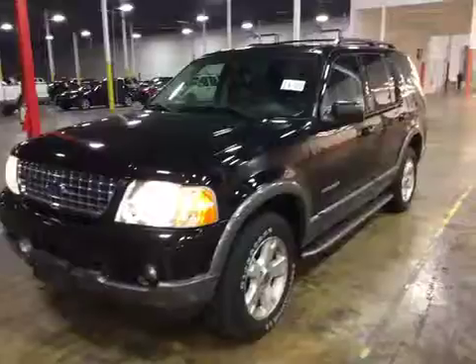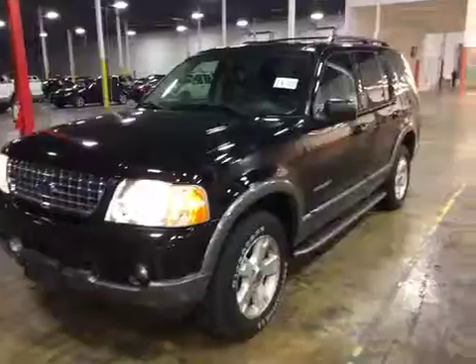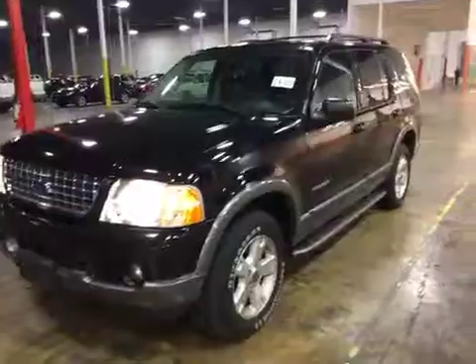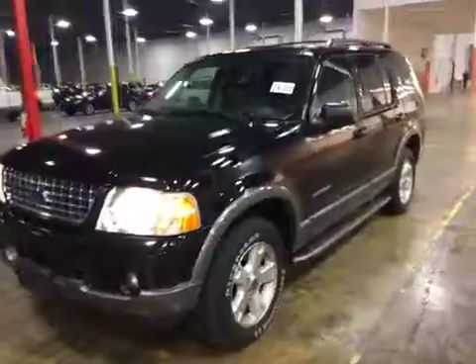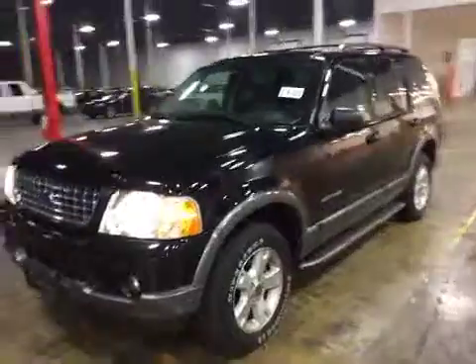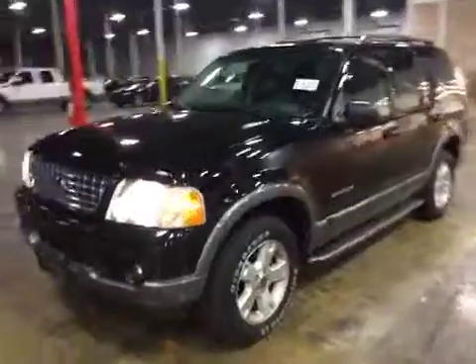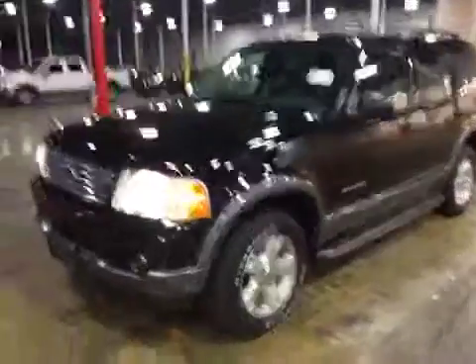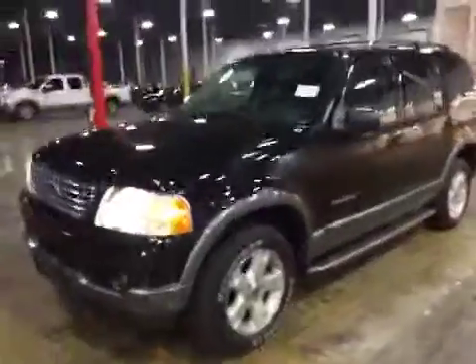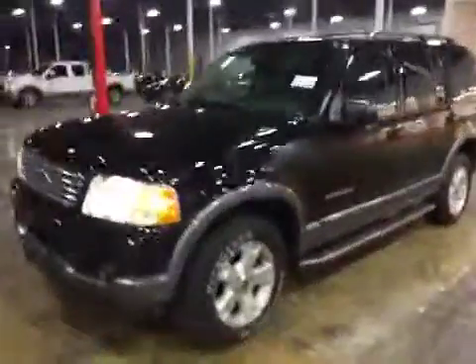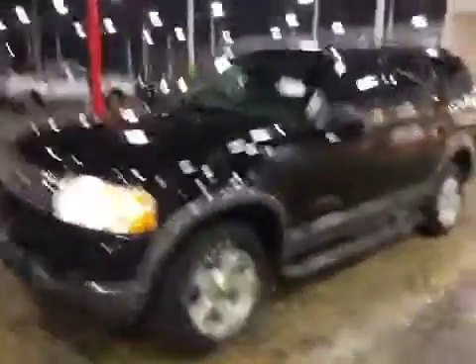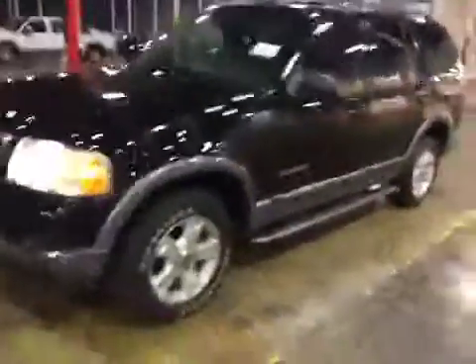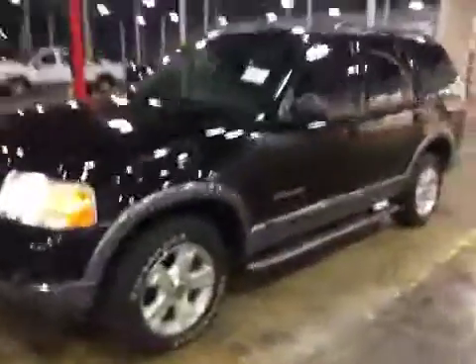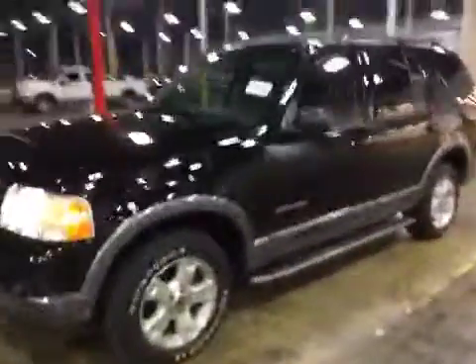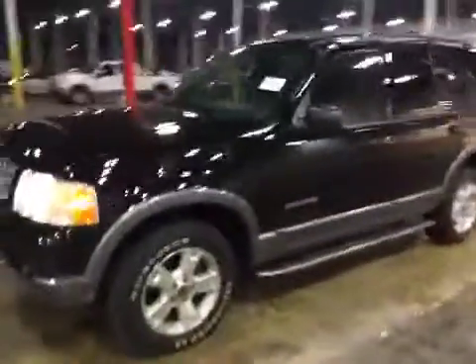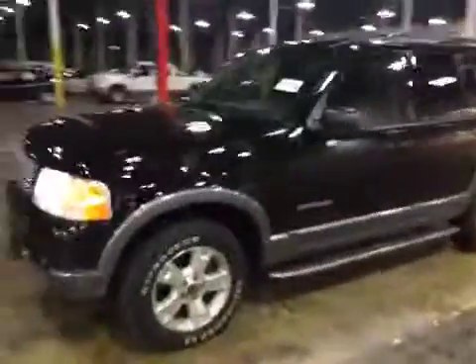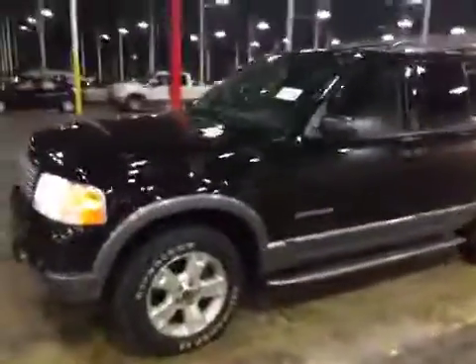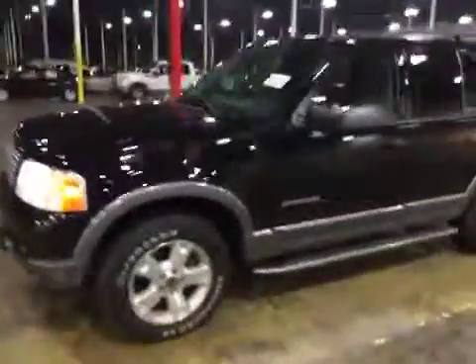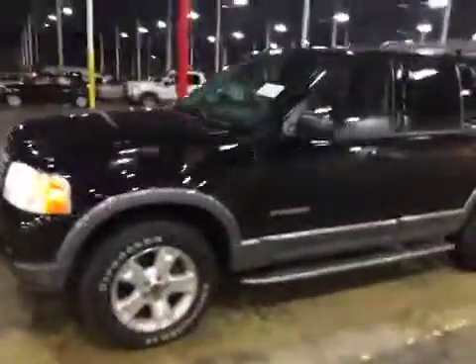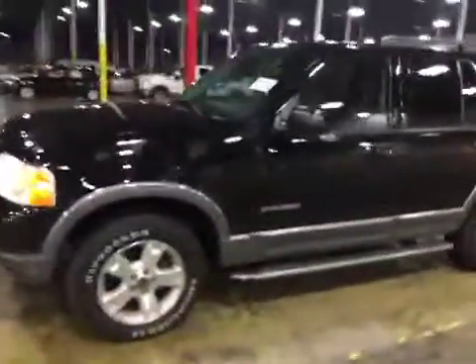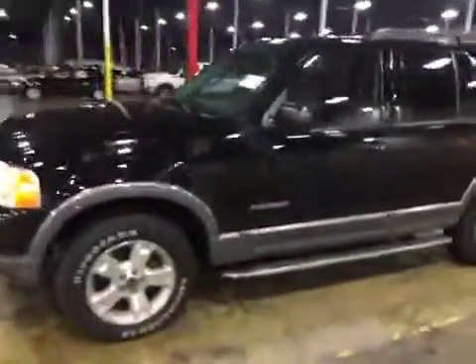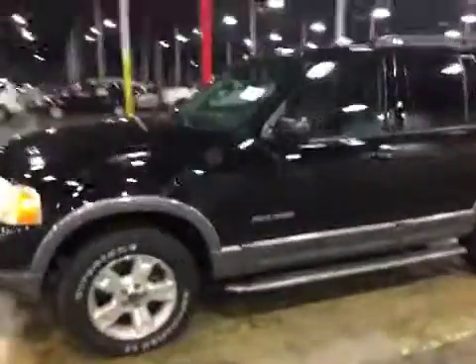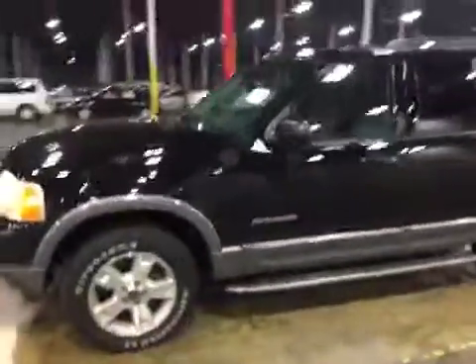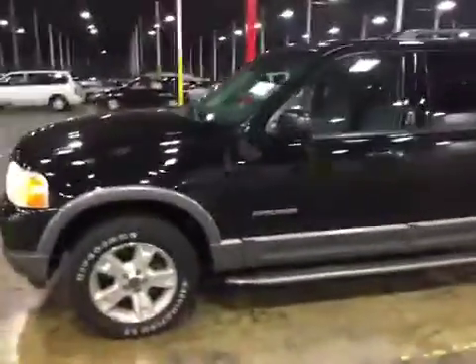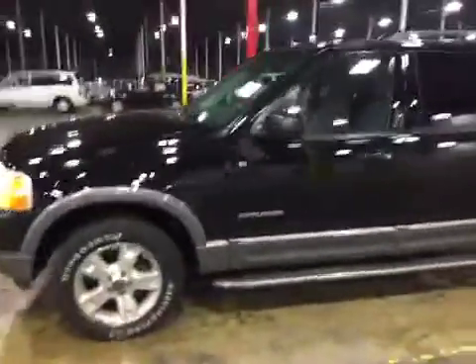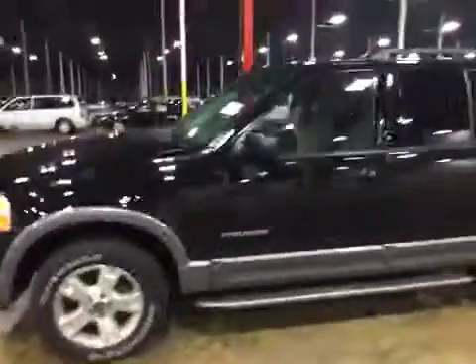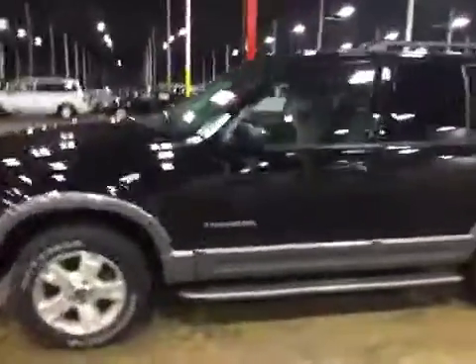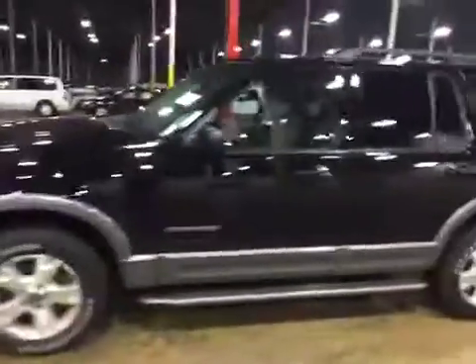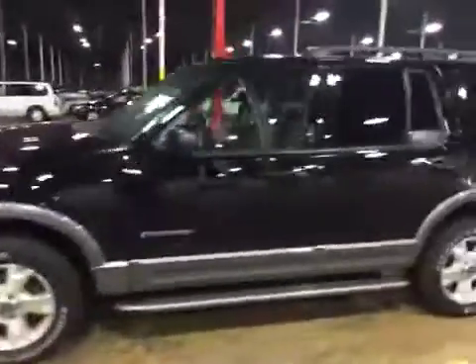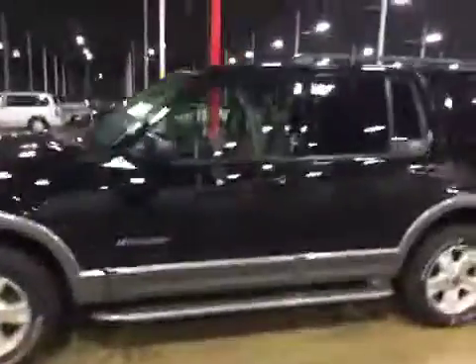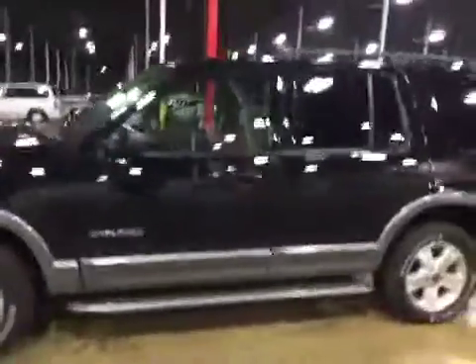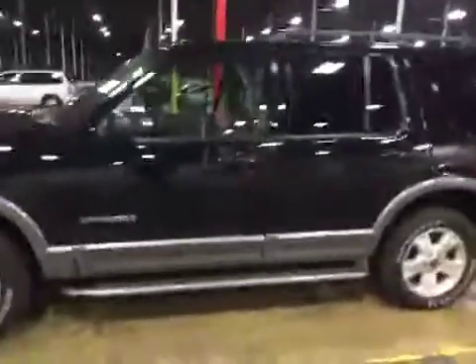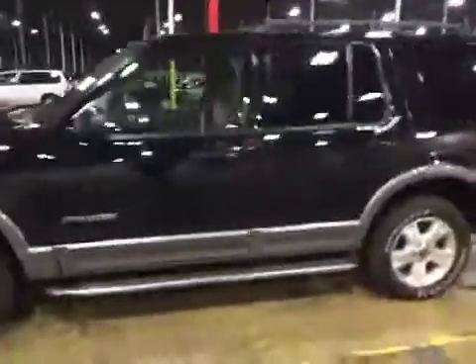Welcome to BMAC Auctions. Today we have a 2004 Ford Explorer V8.